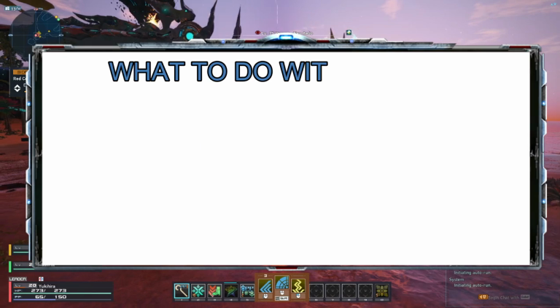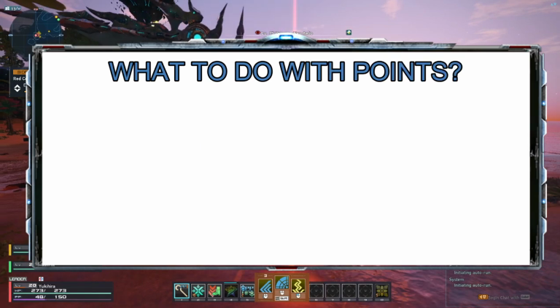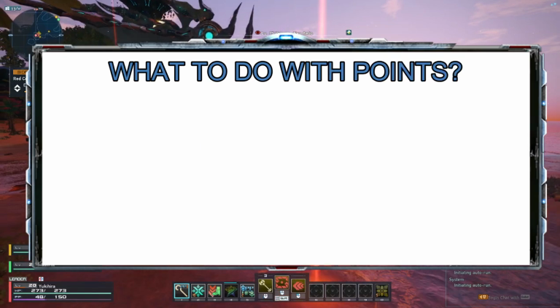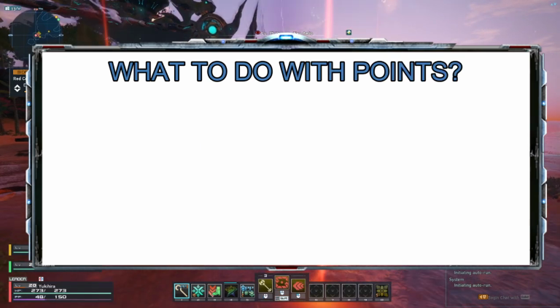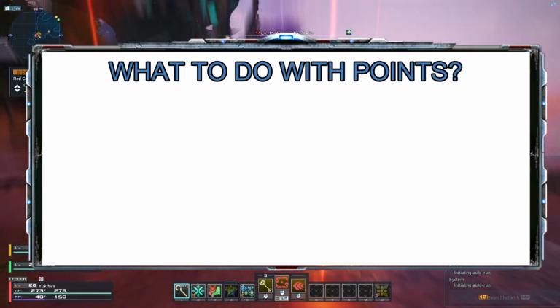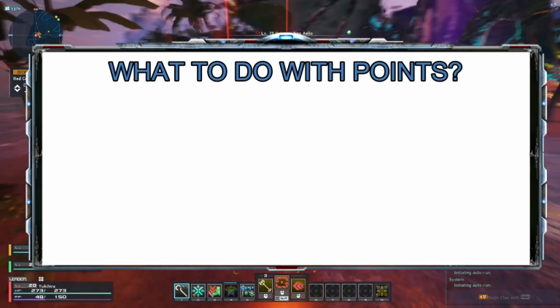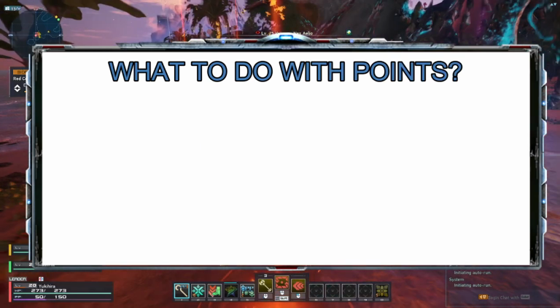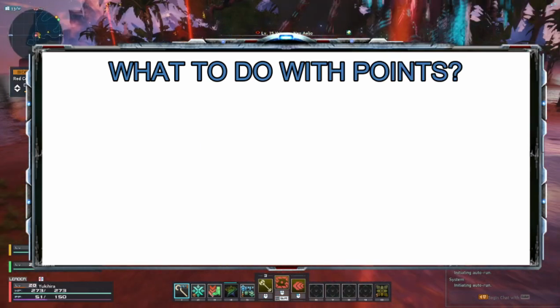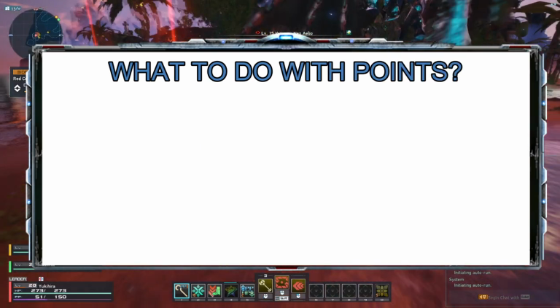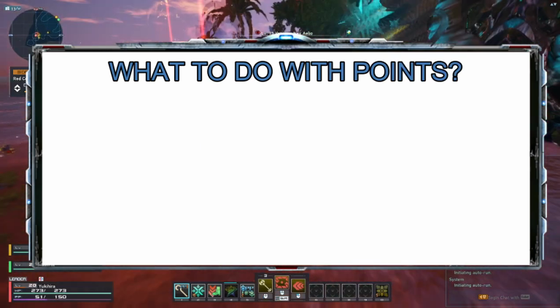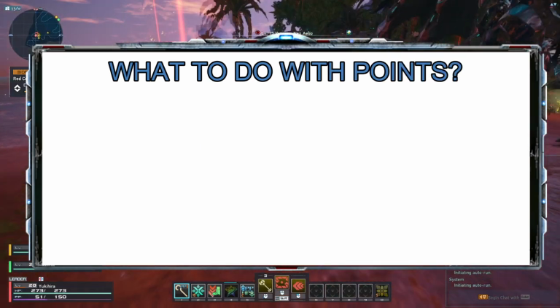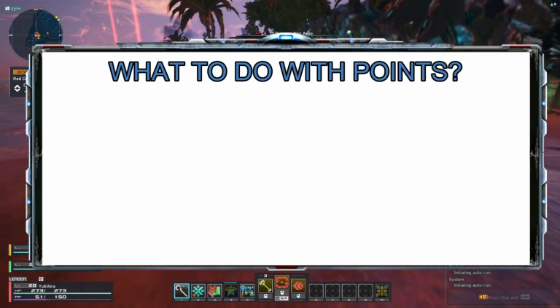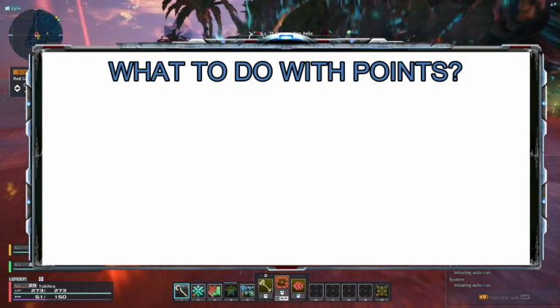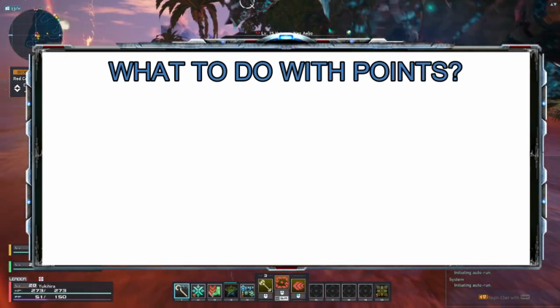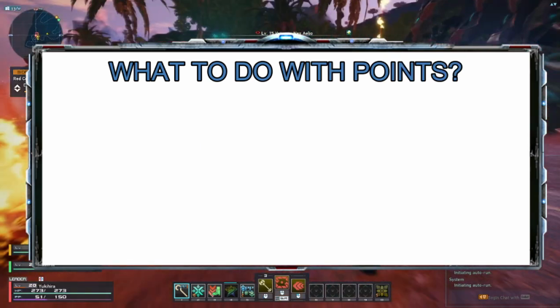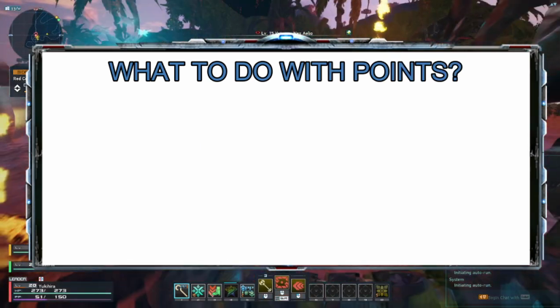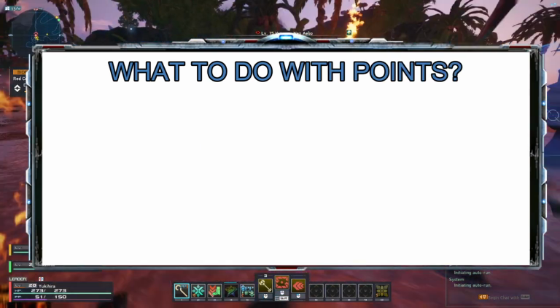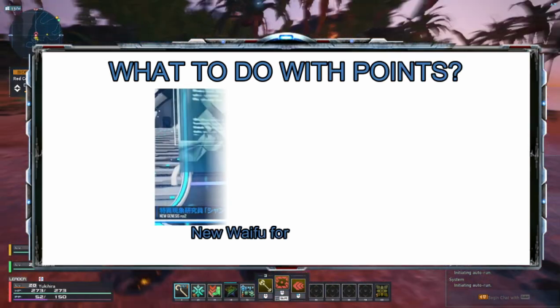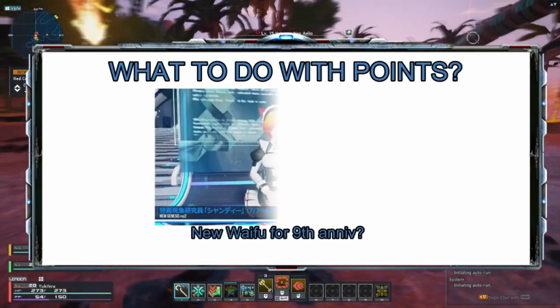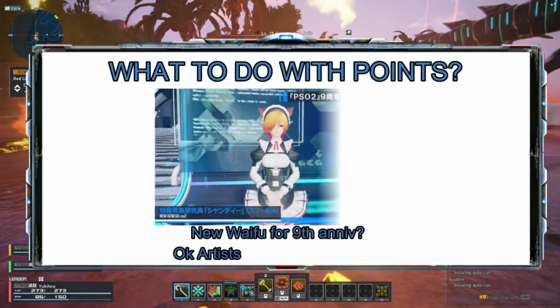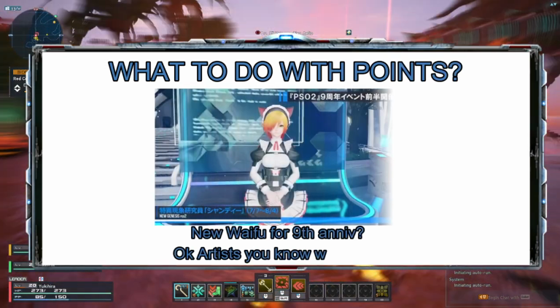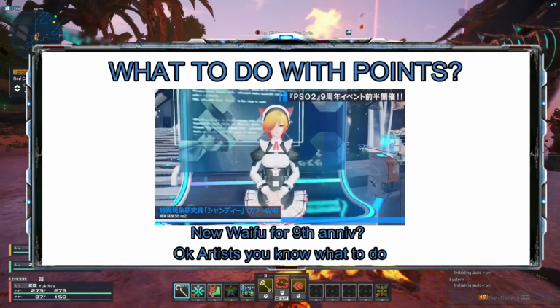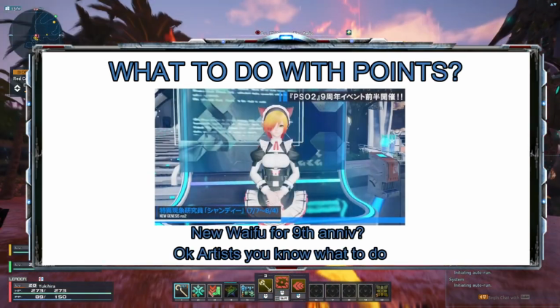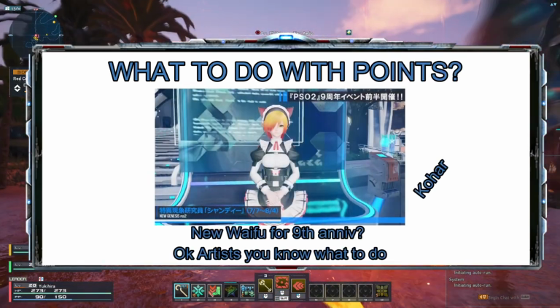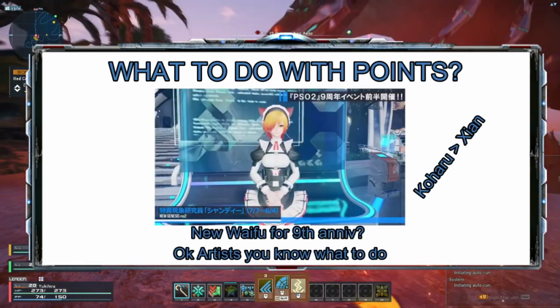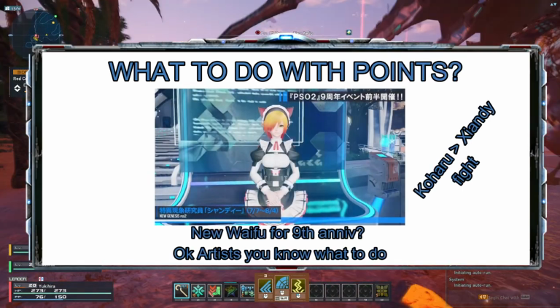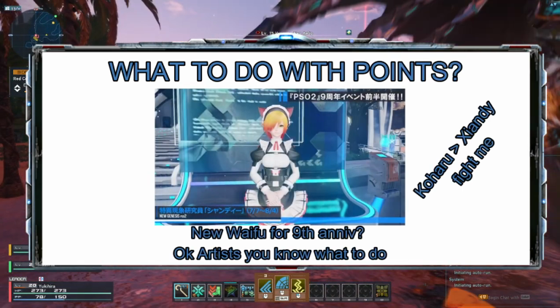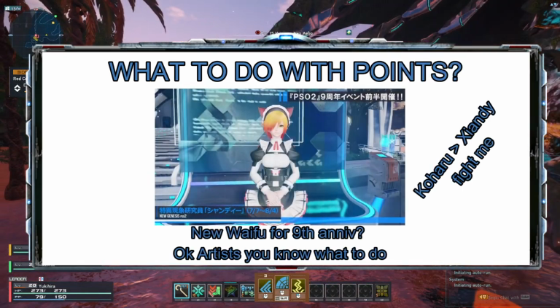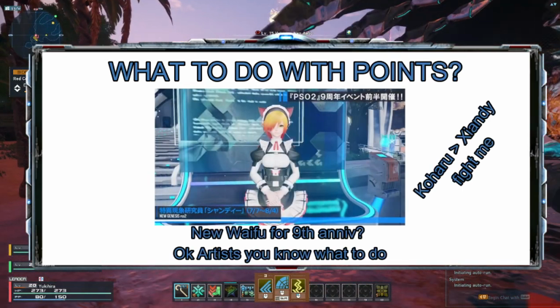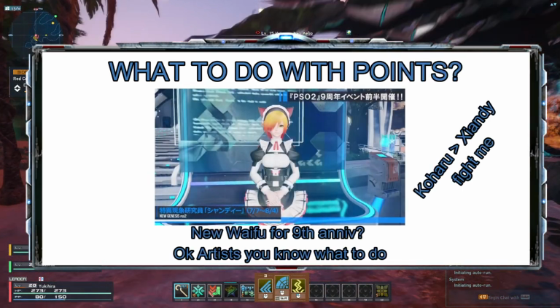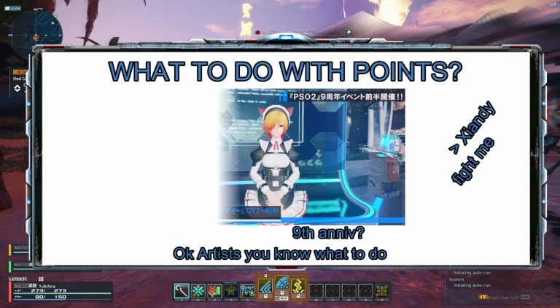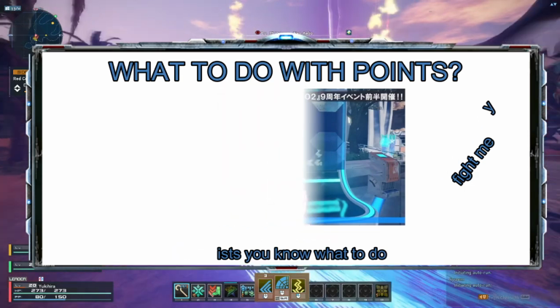Now I have all these points — what do I do with them? Go to Central City and find Shandy. She will trade you the following items.